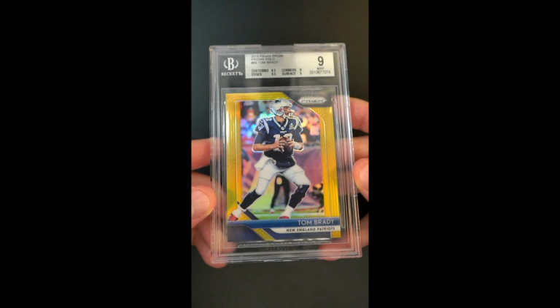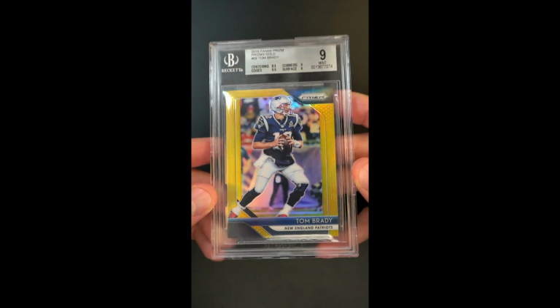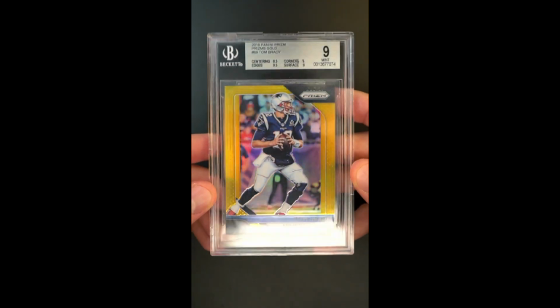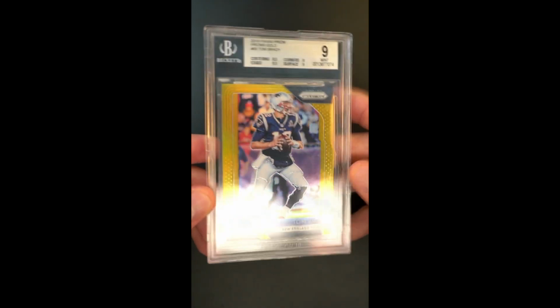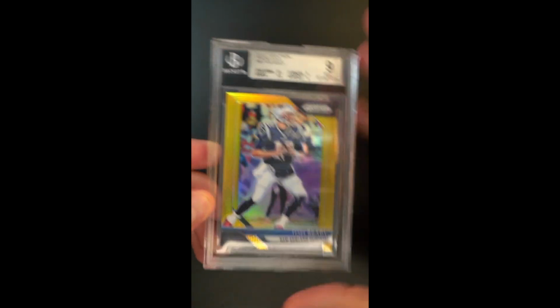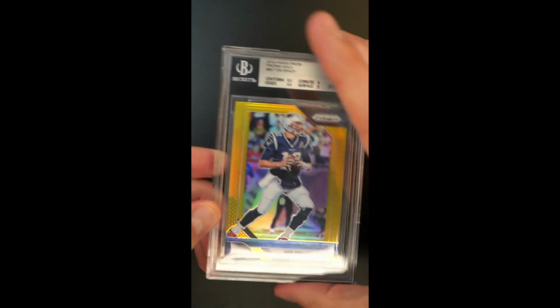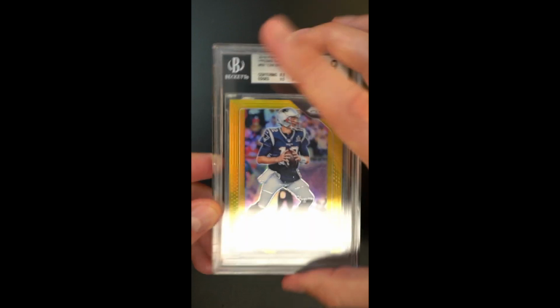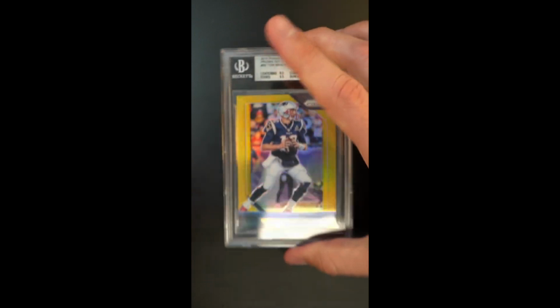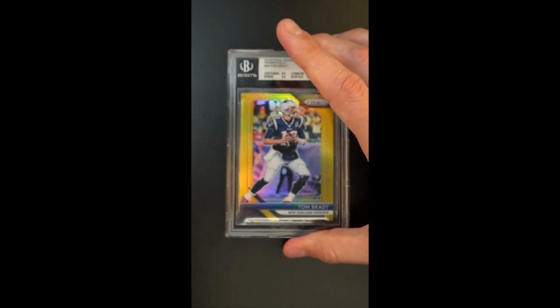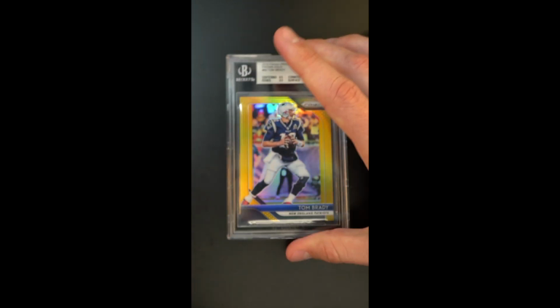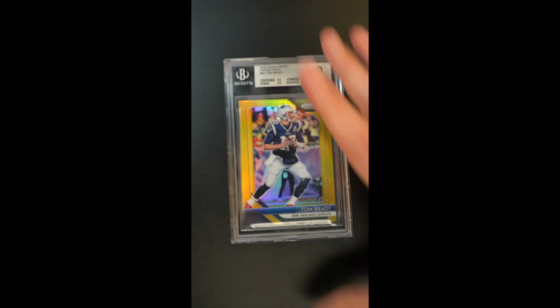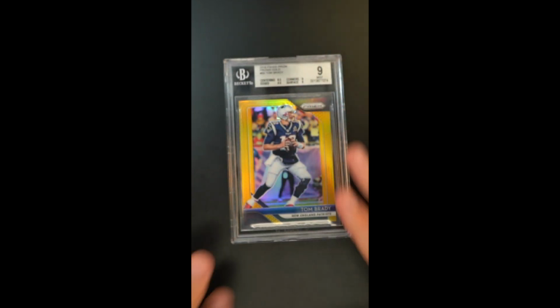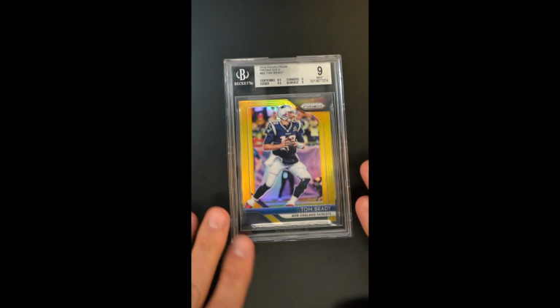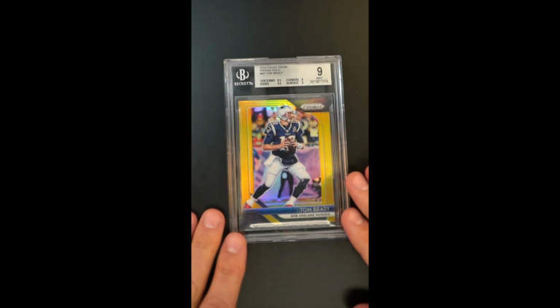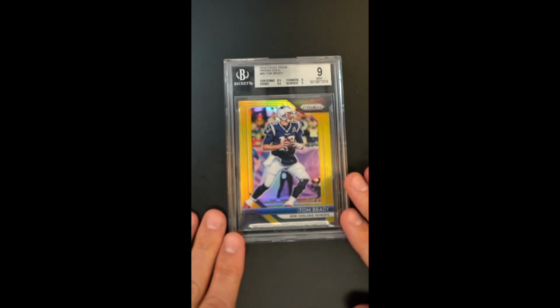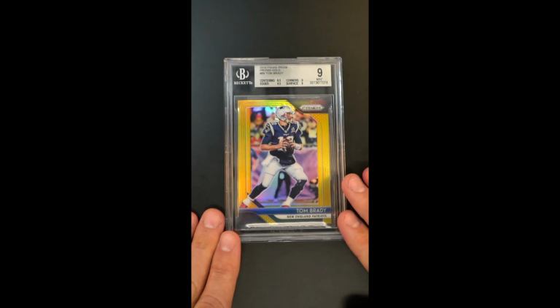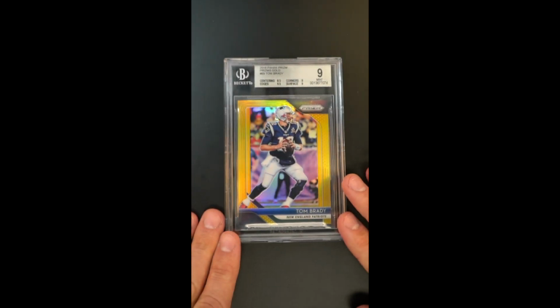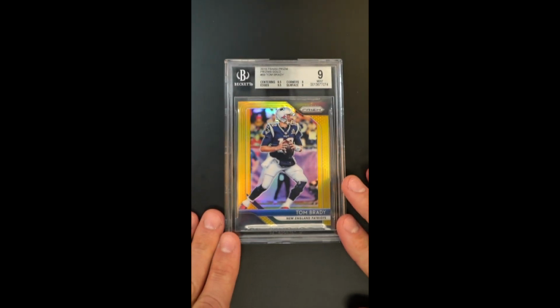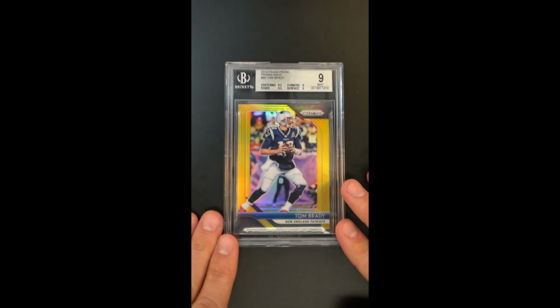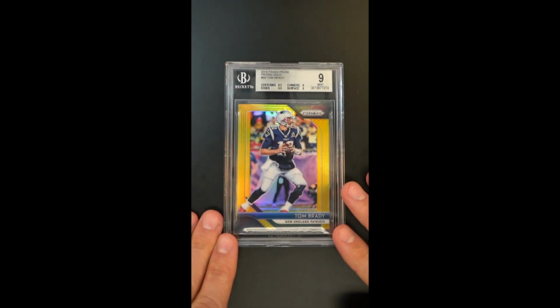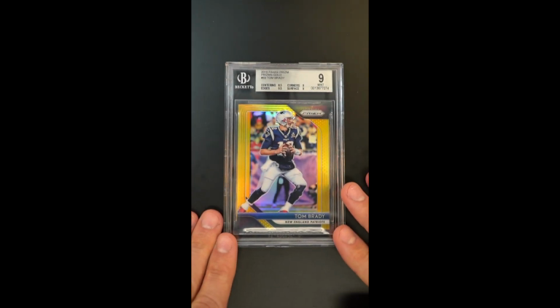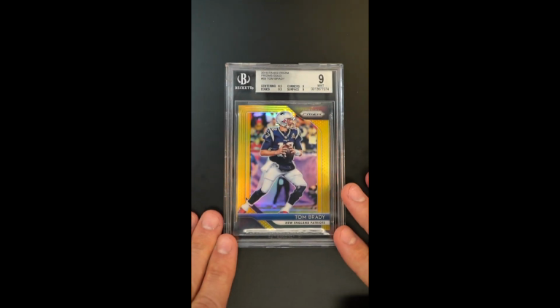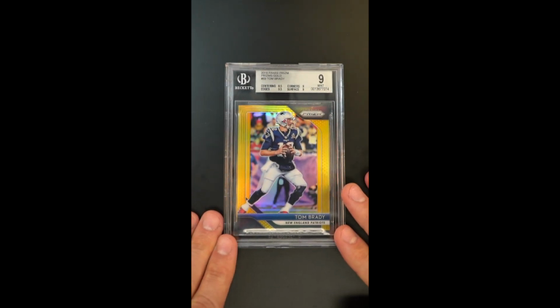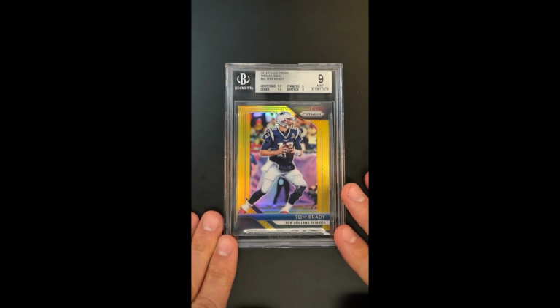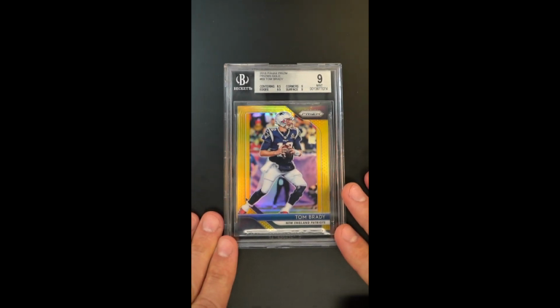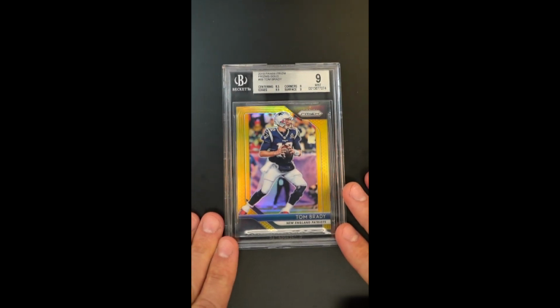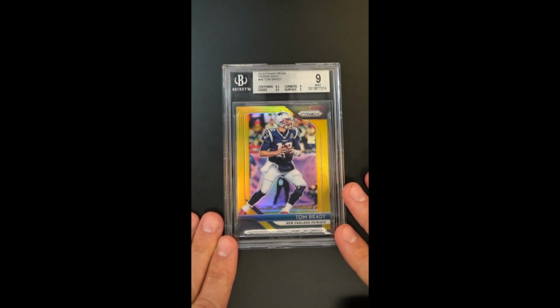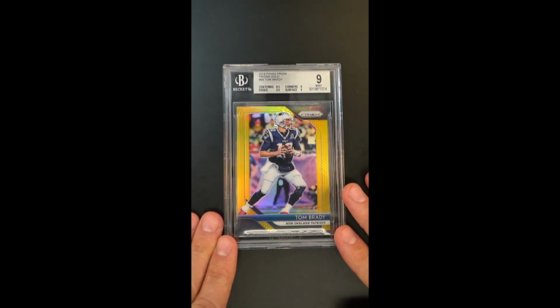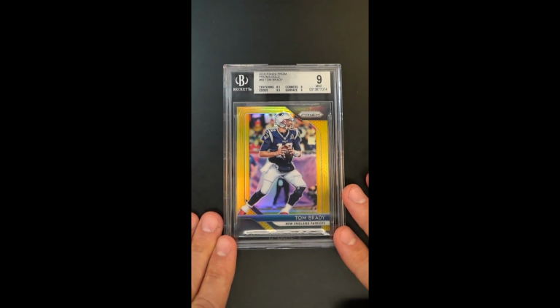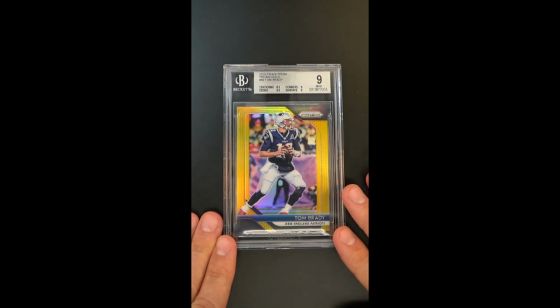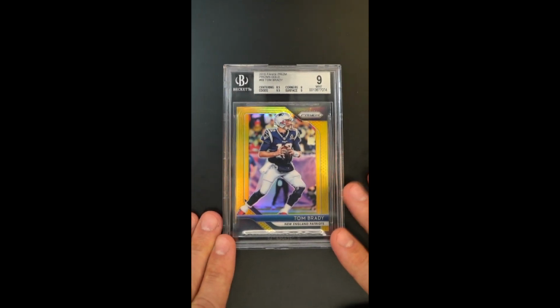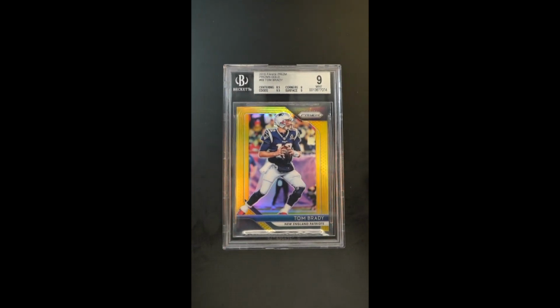These are just becoming hotly desired and there's a reason for that — the gold parallels really have no equal.